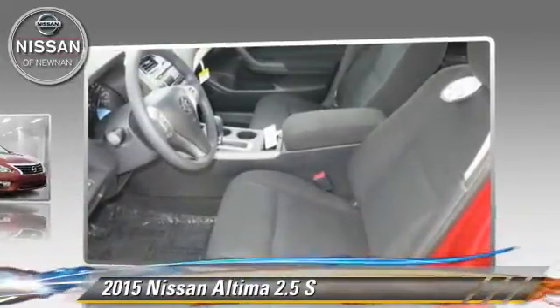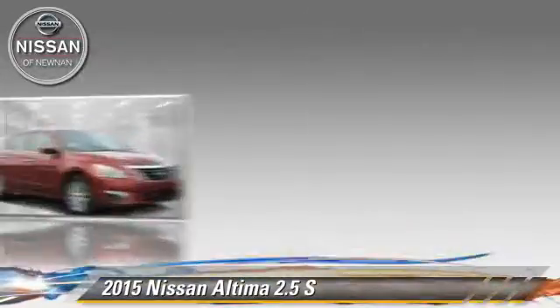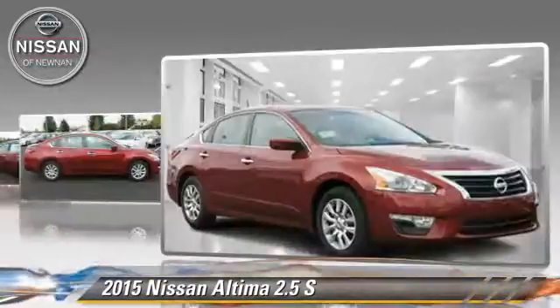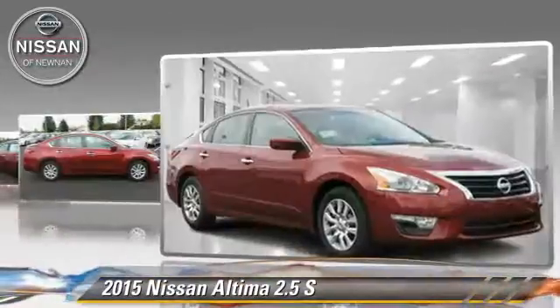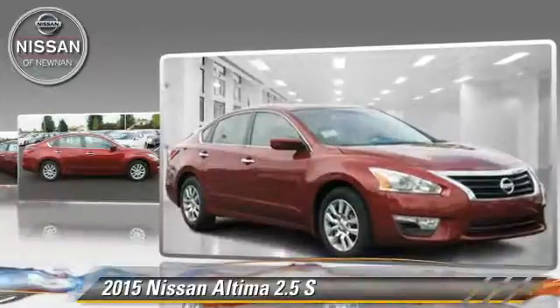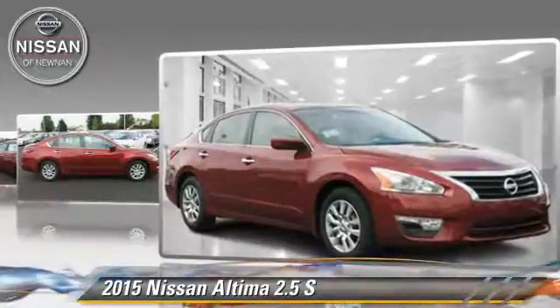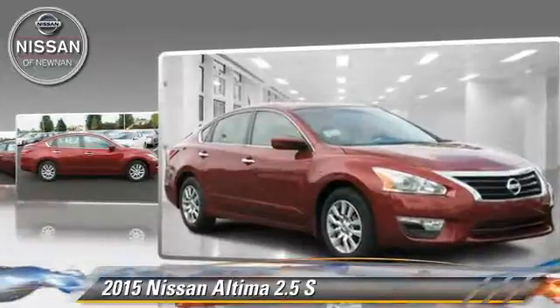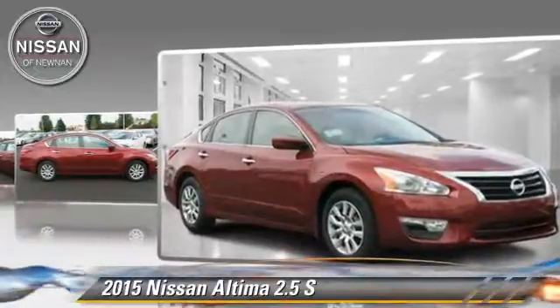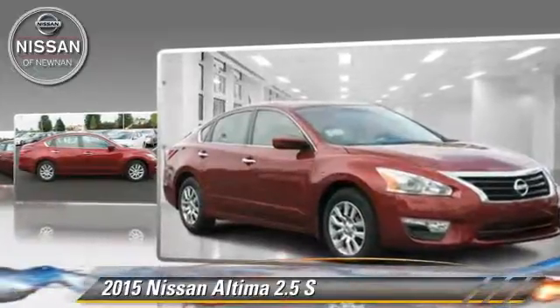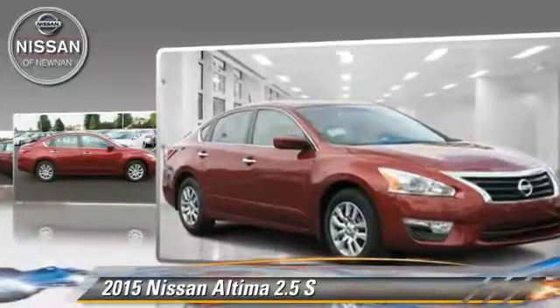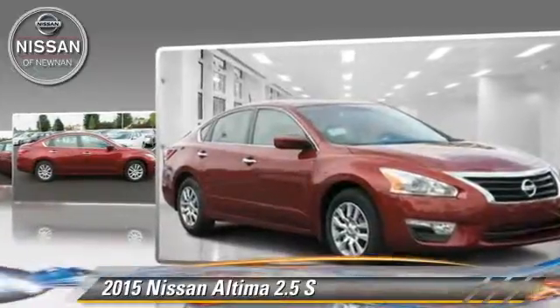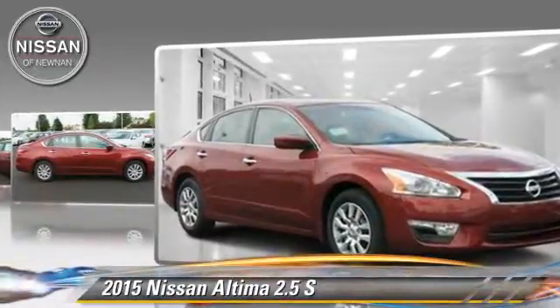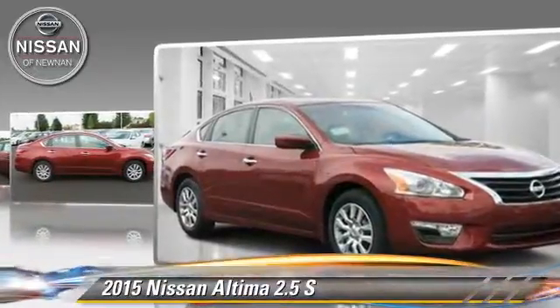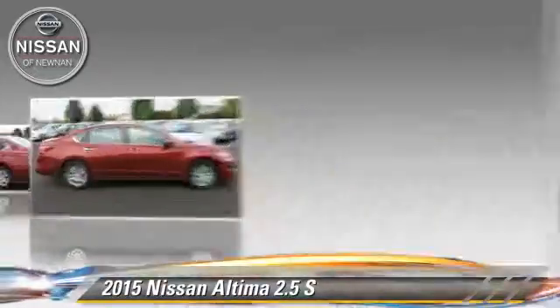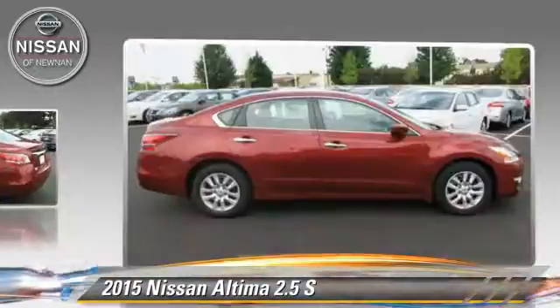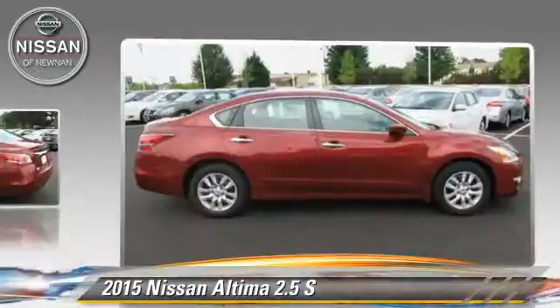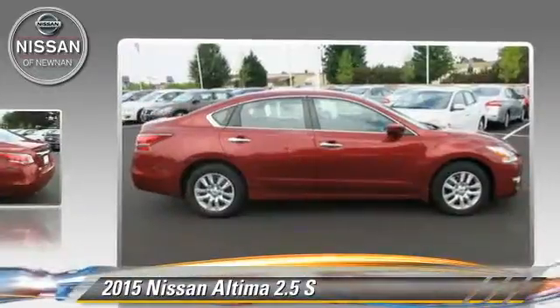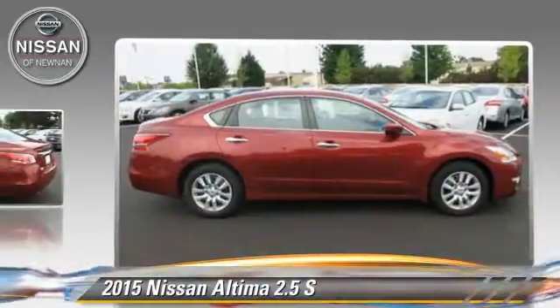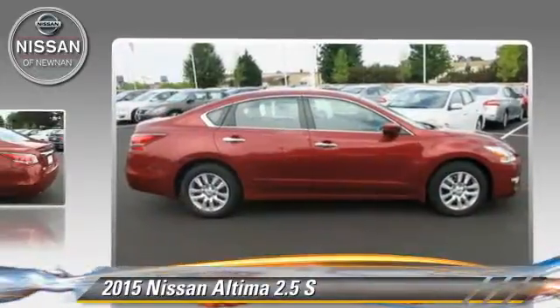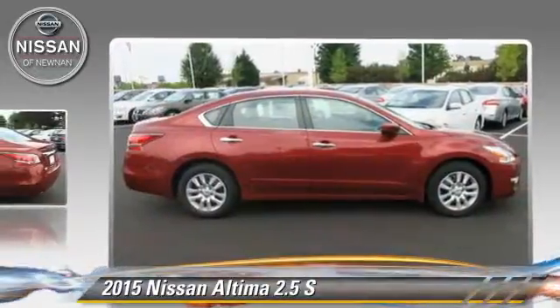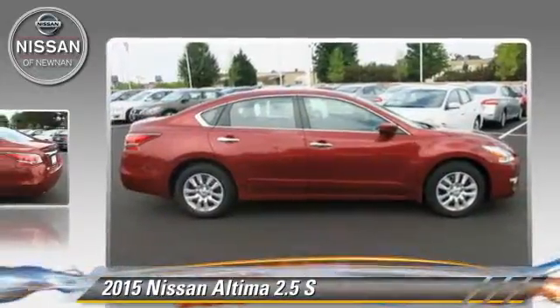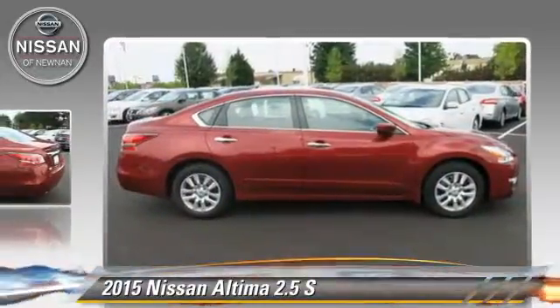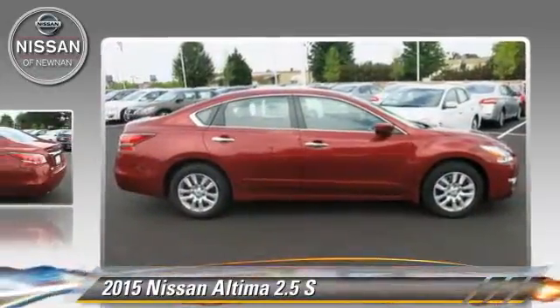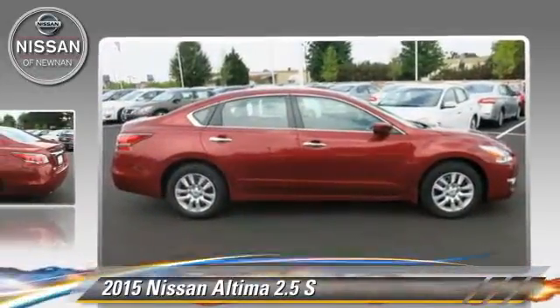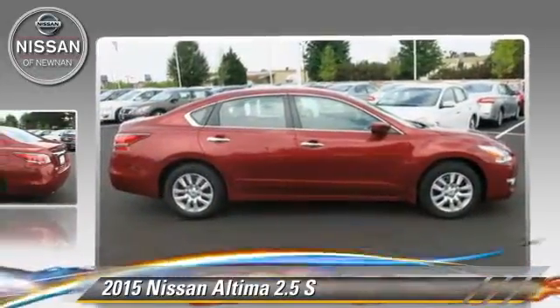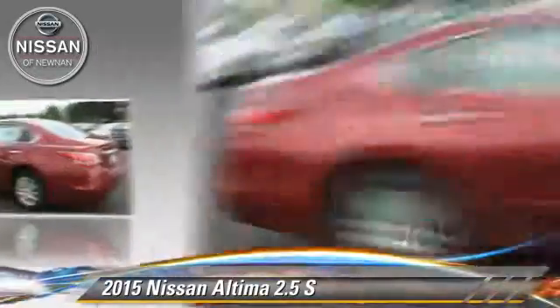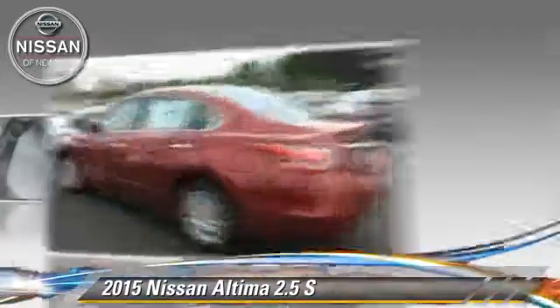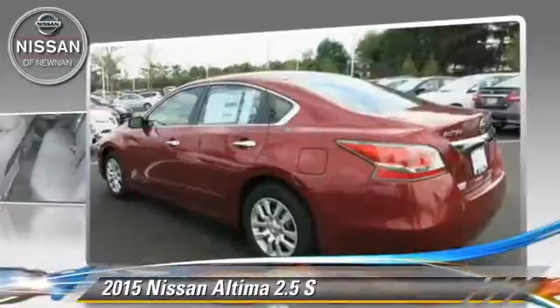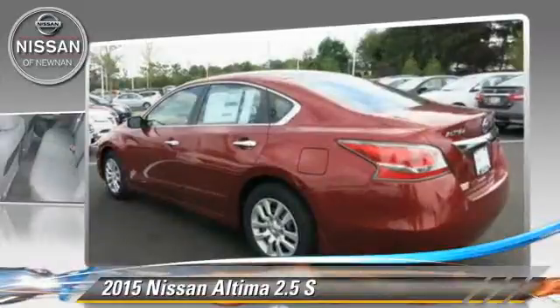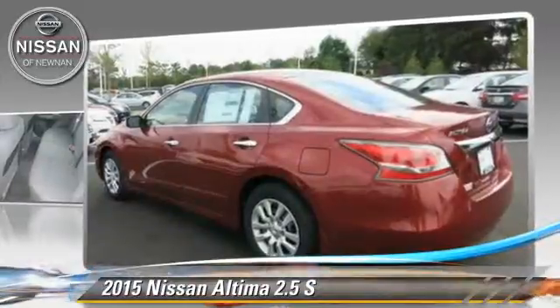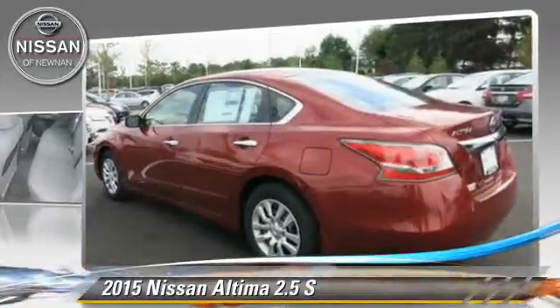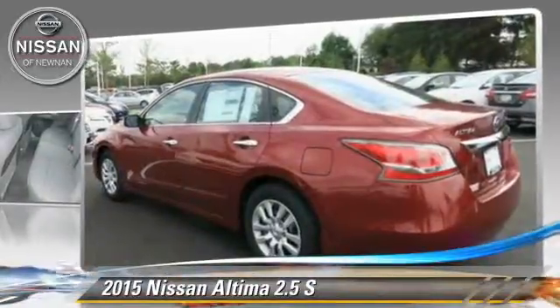This Nissan features power windows, powered door locks, and tilt wheel.